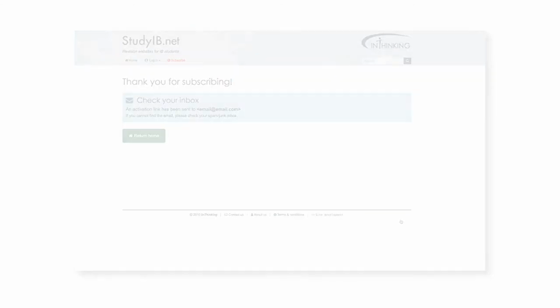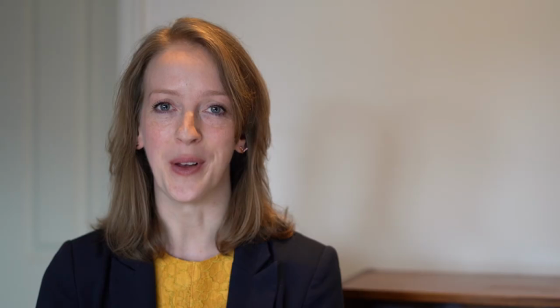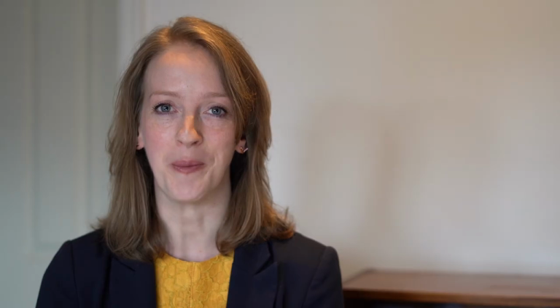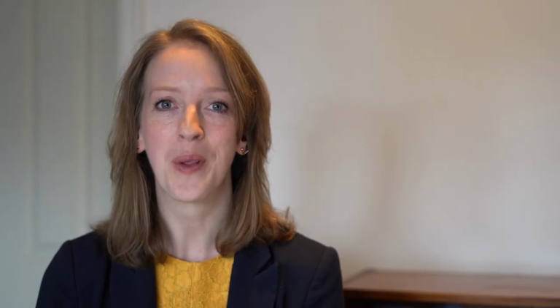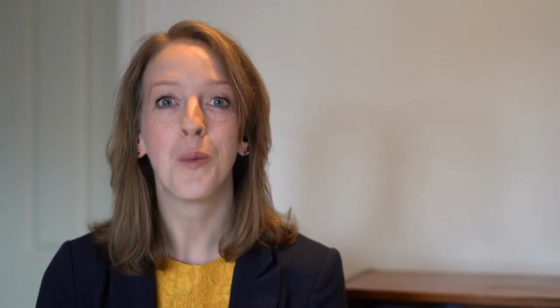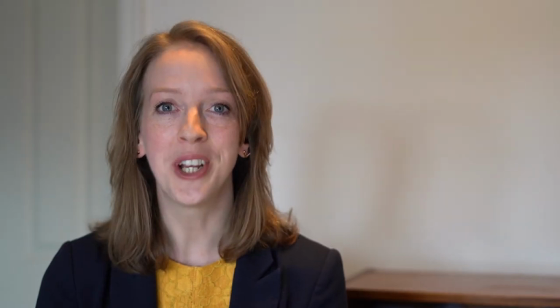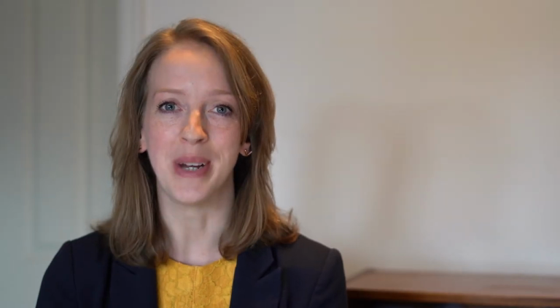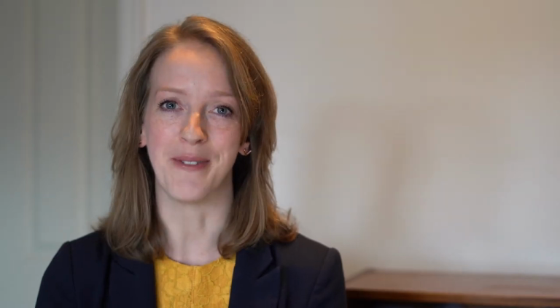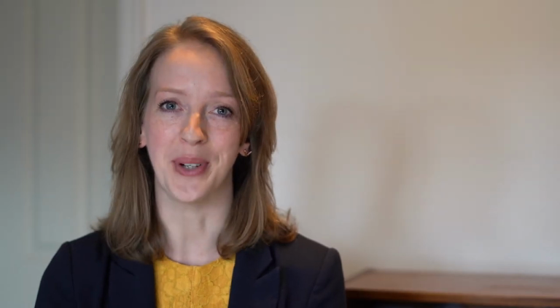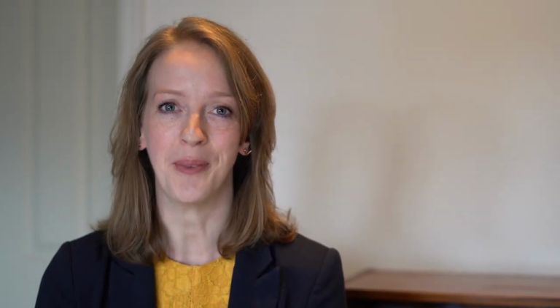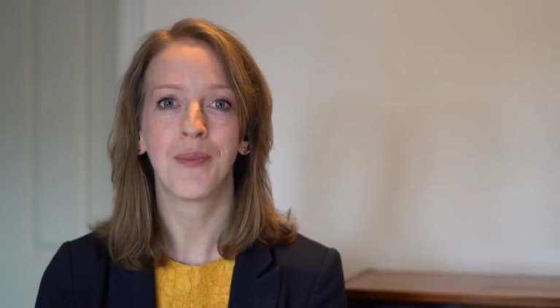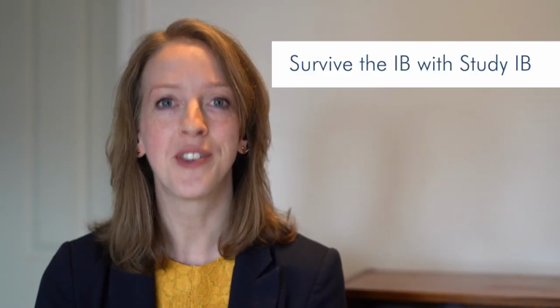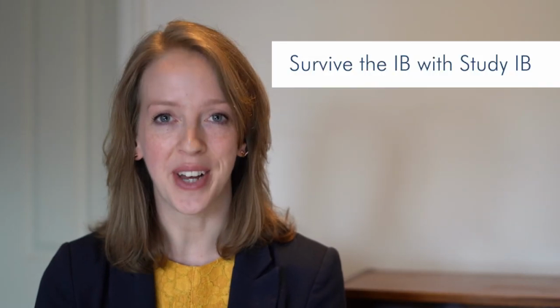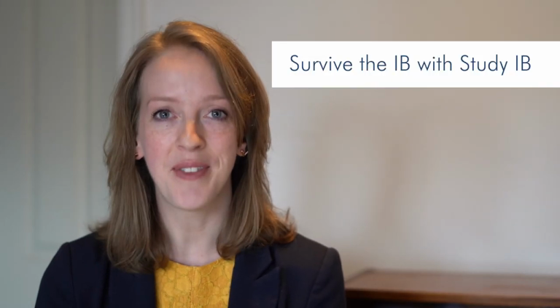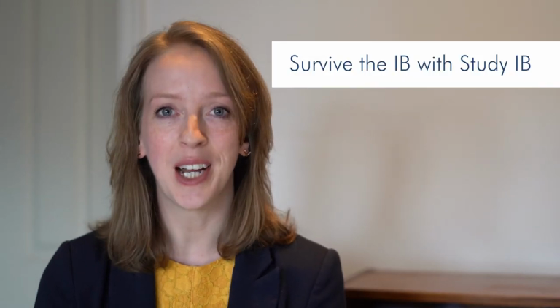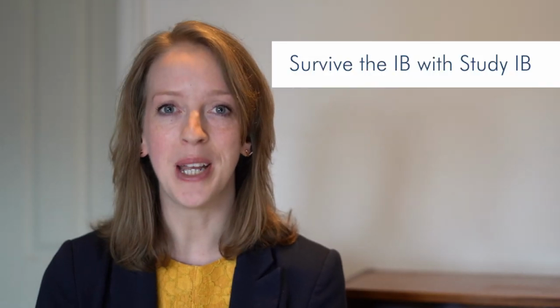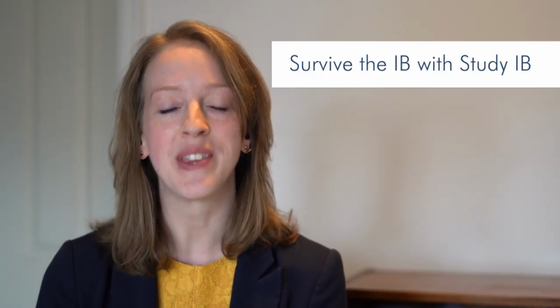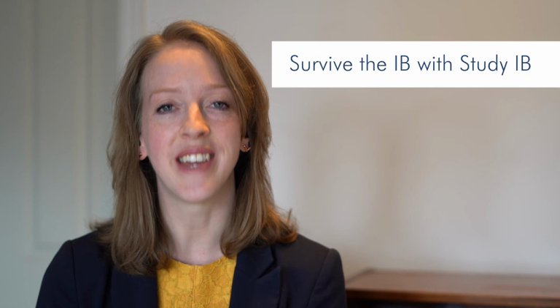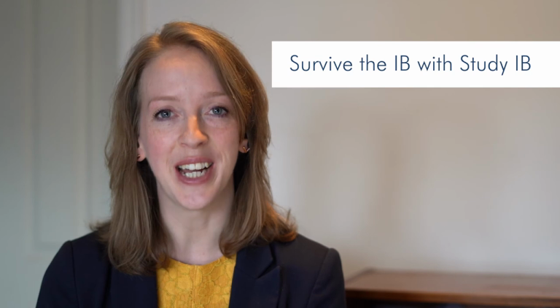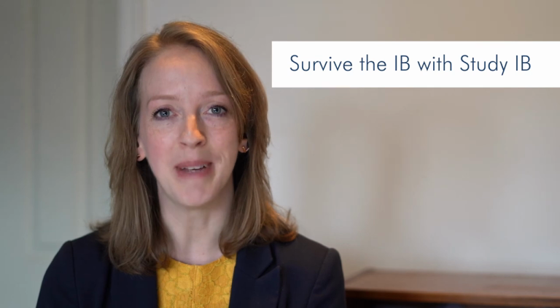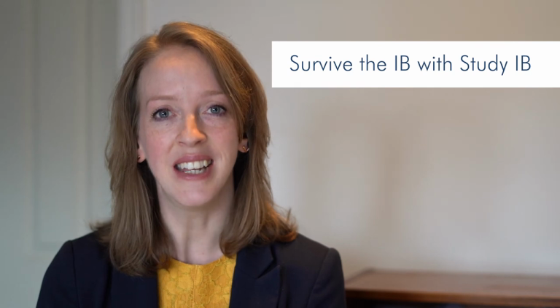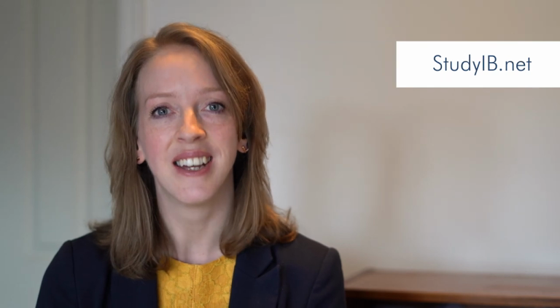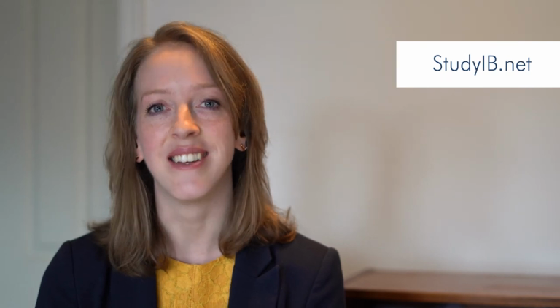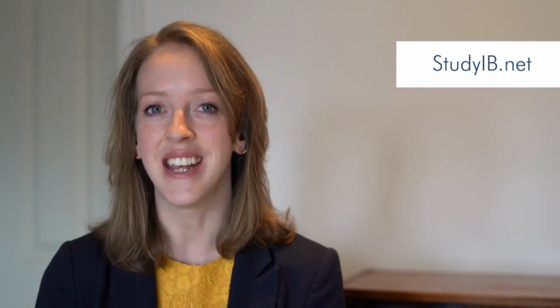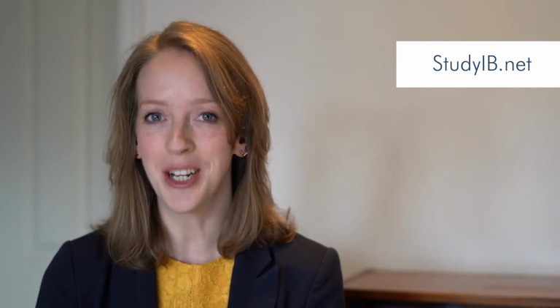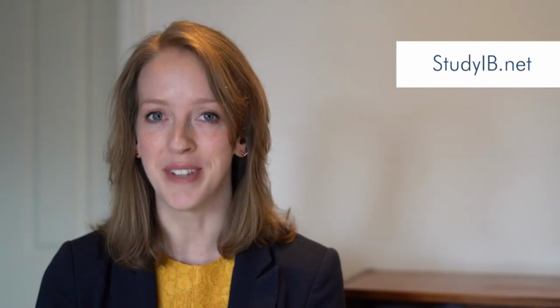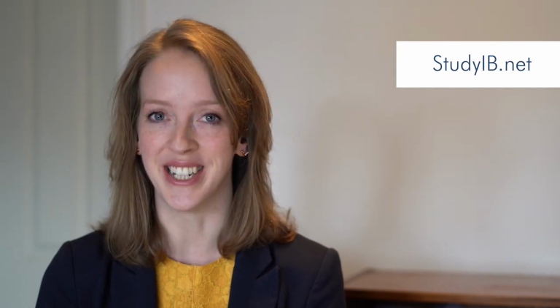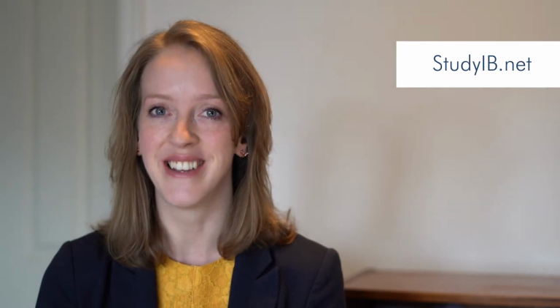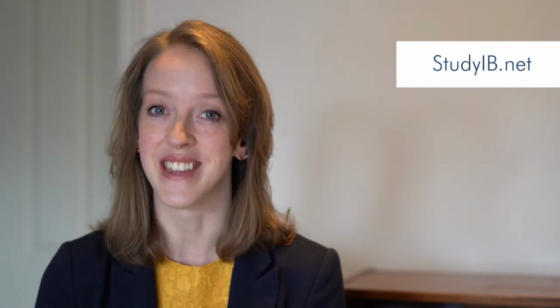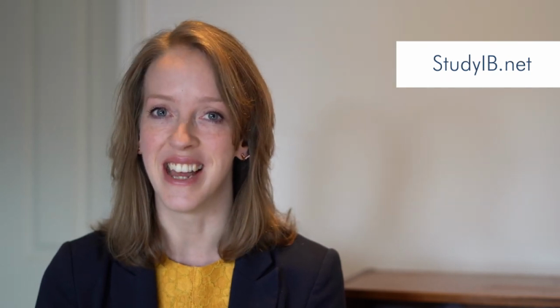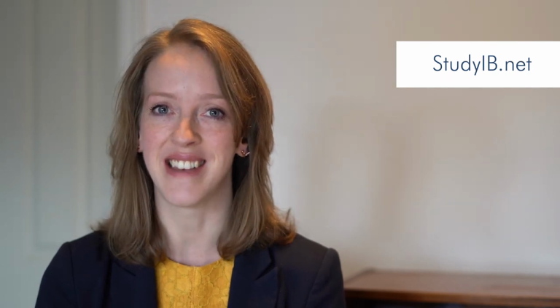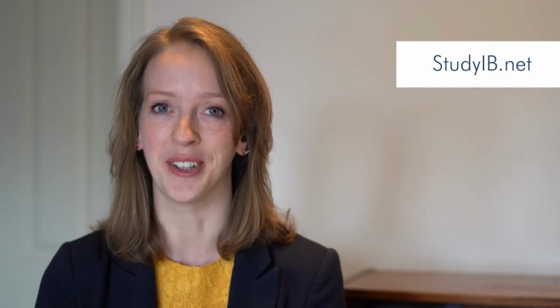So, what are you waiting for? Survive the IB with StudyIB and take your revision to the next level.